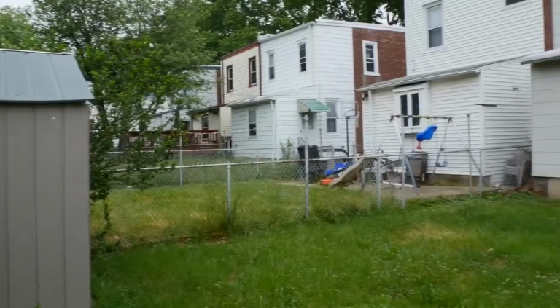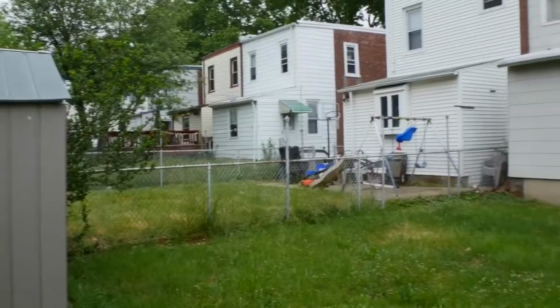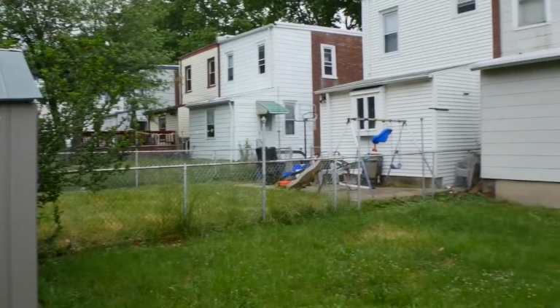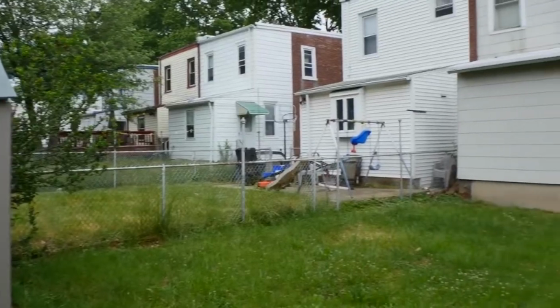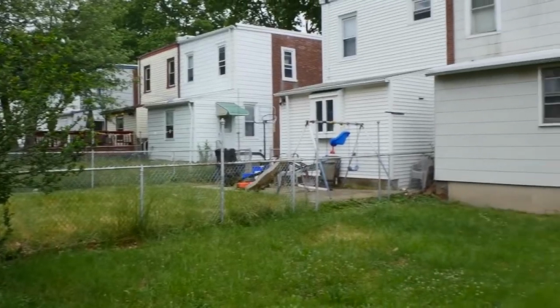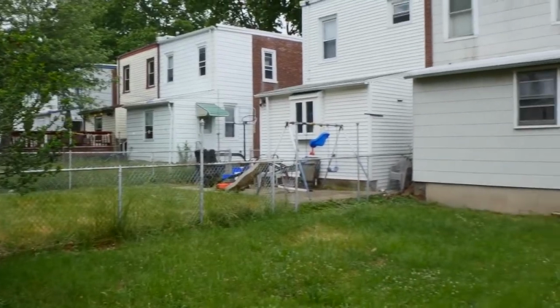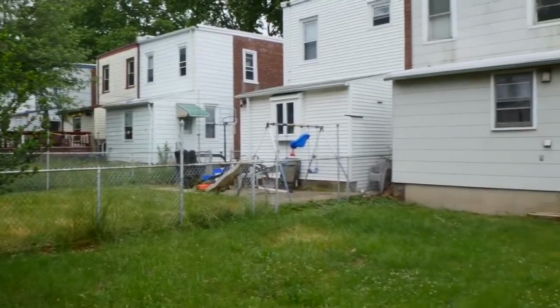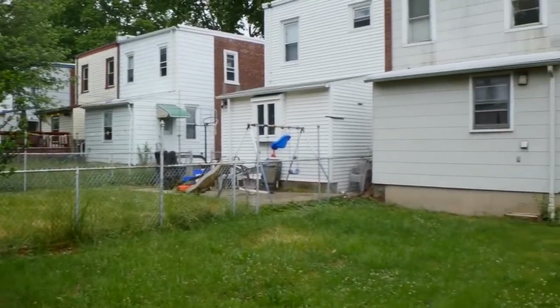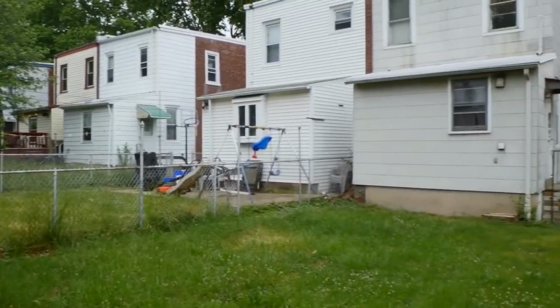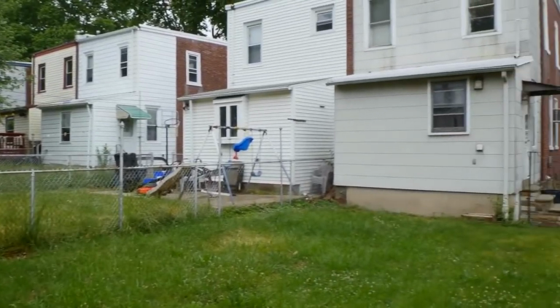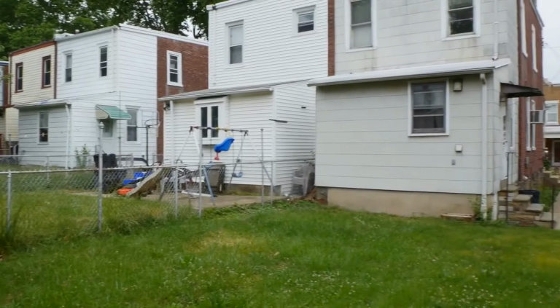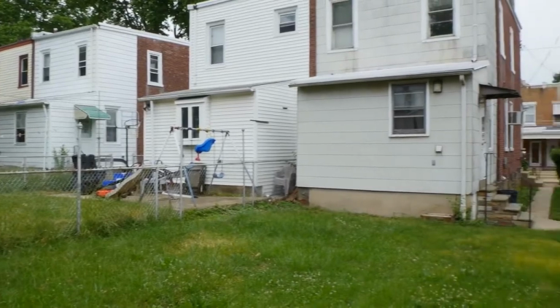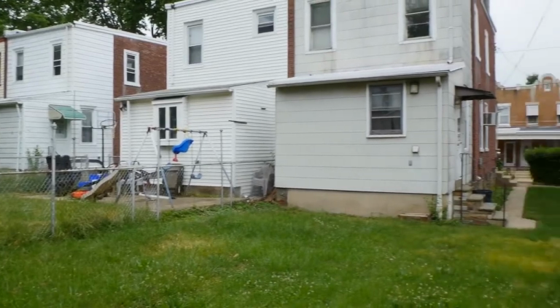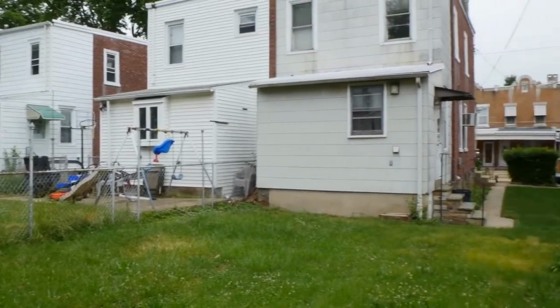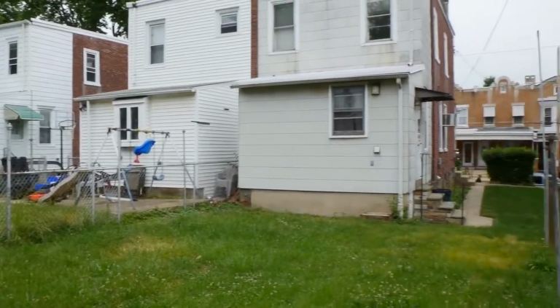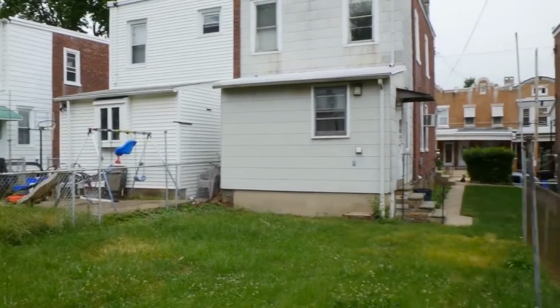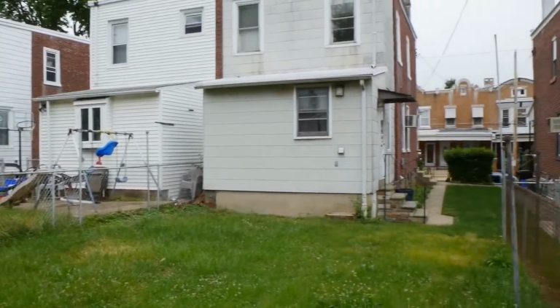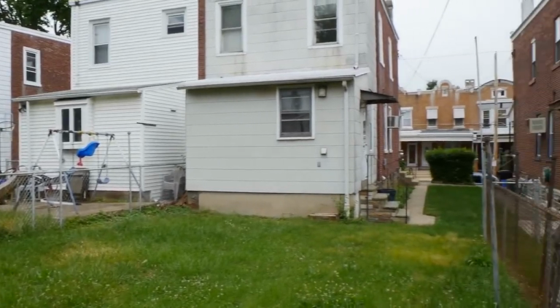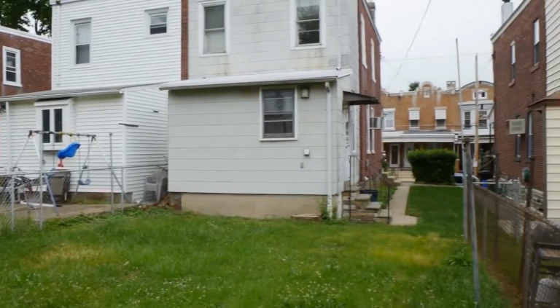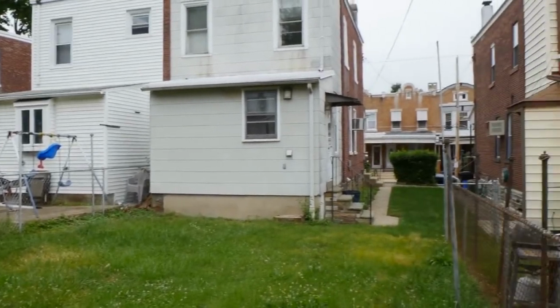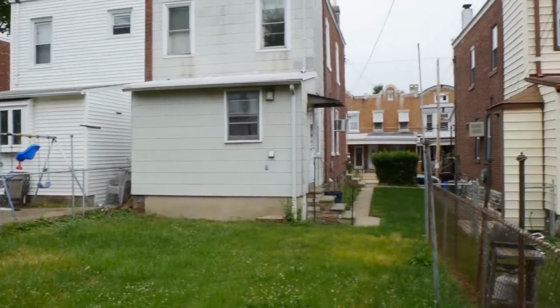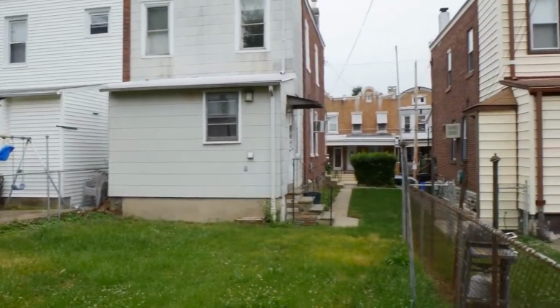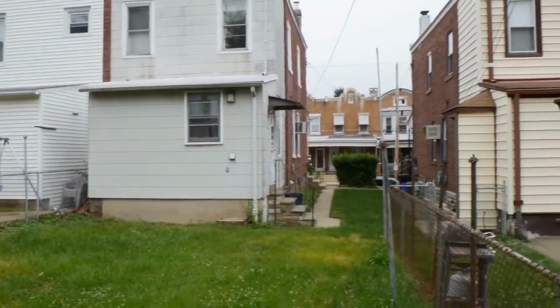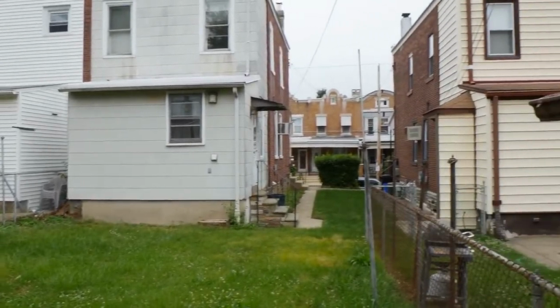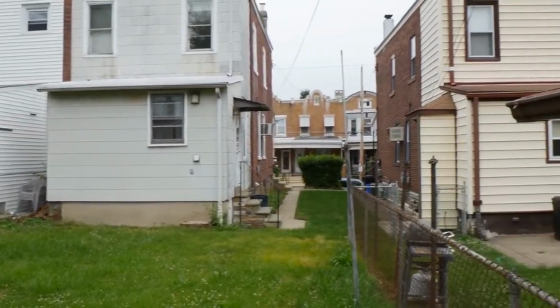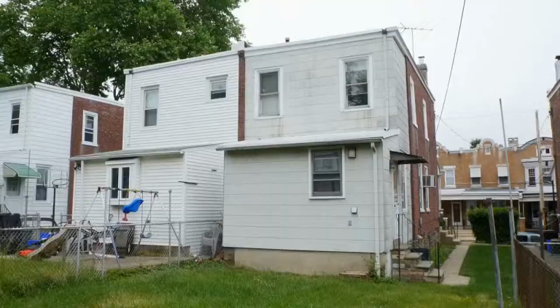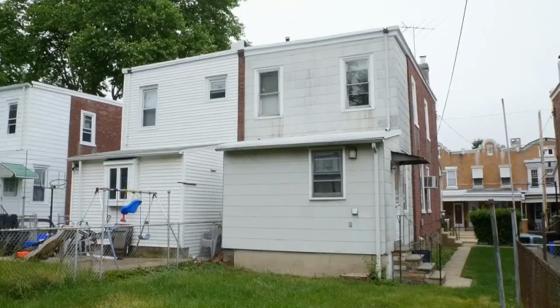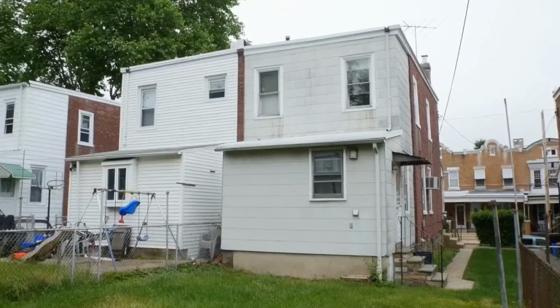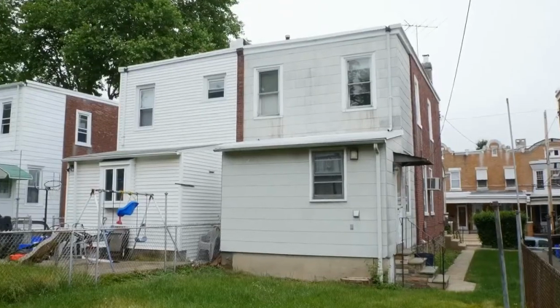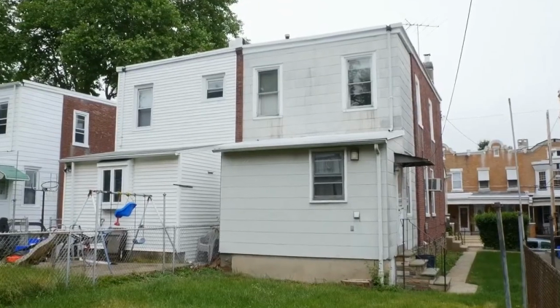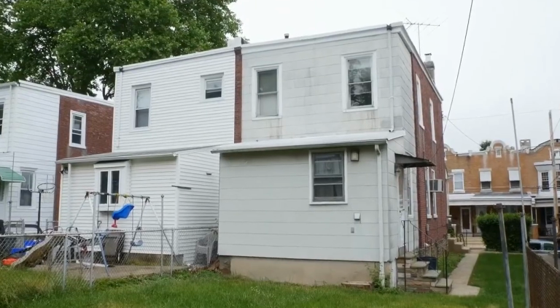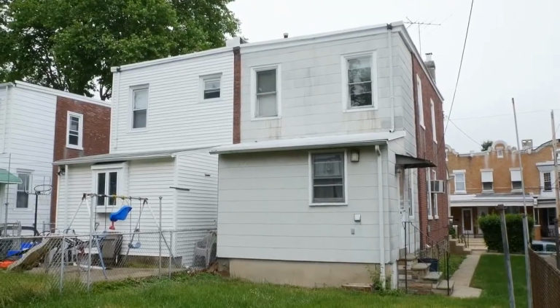Call to schedule your private tour. This home is ready to greet its new owners today.